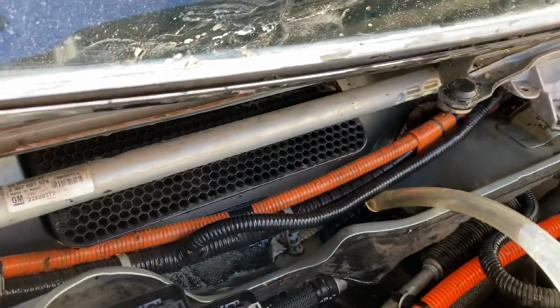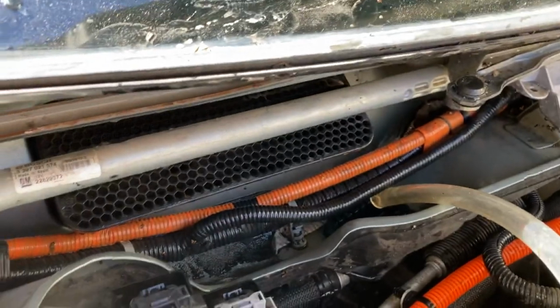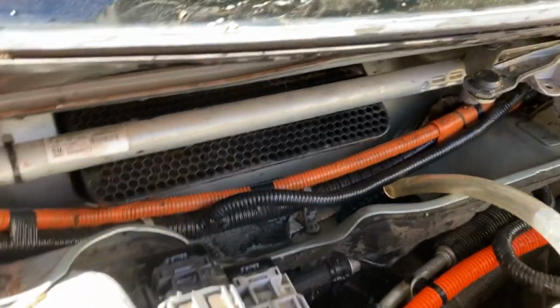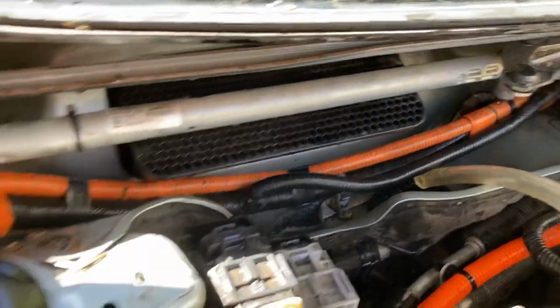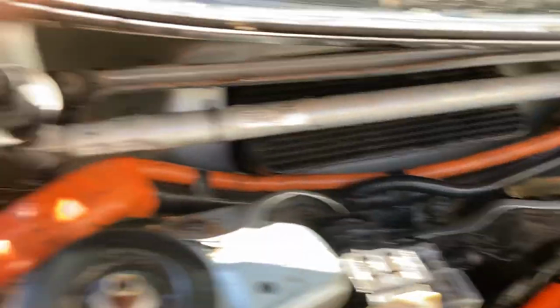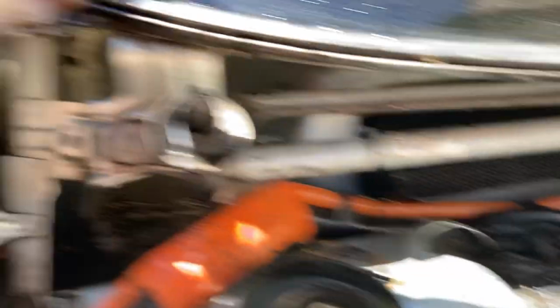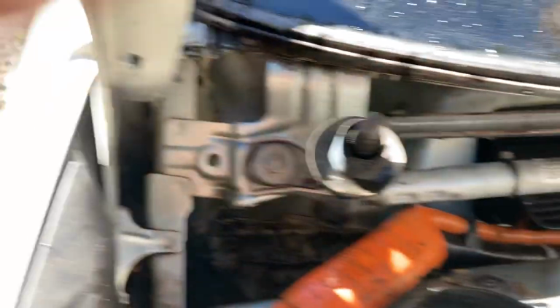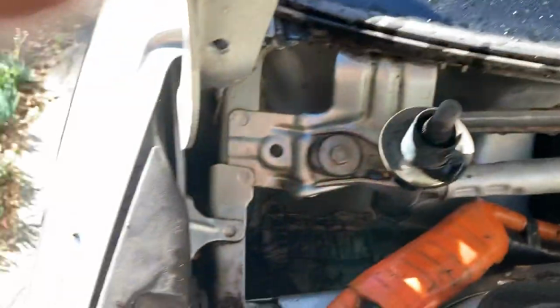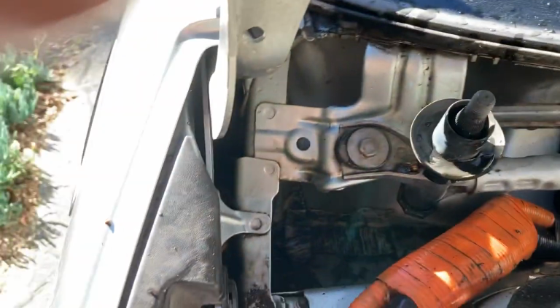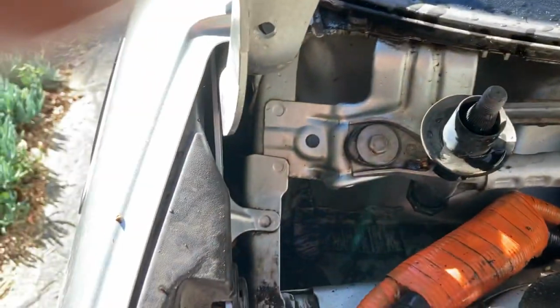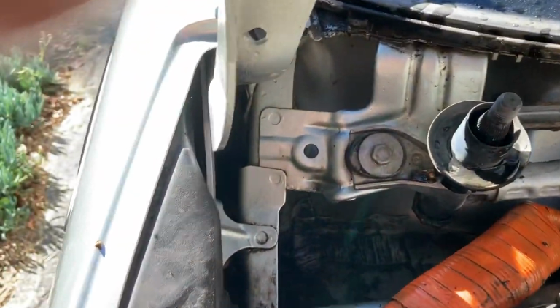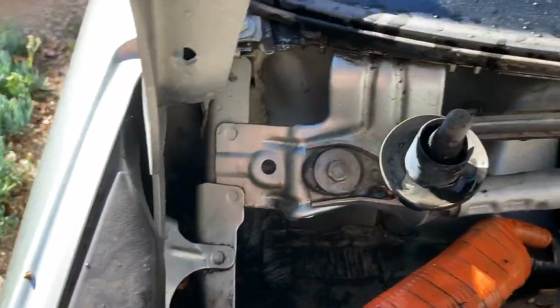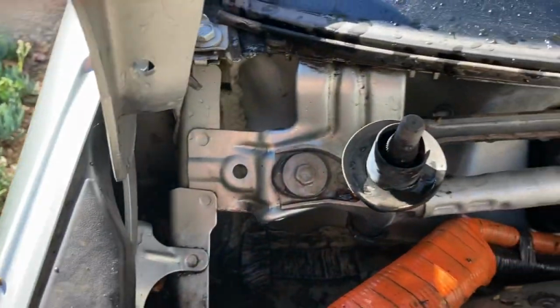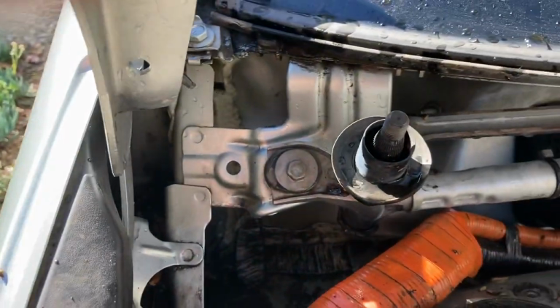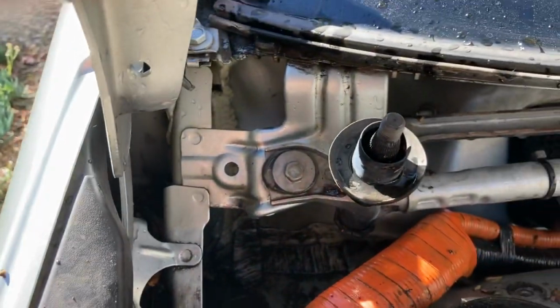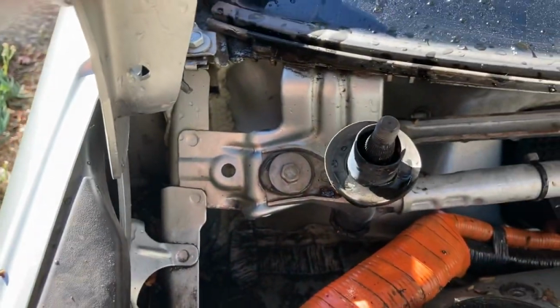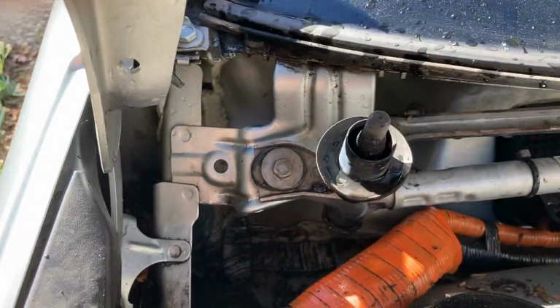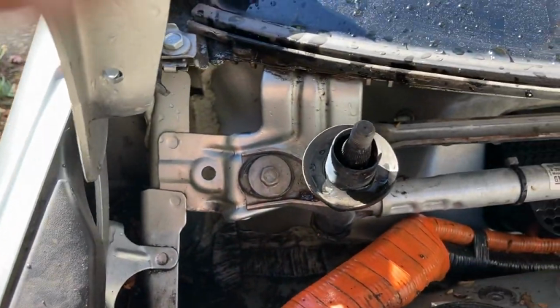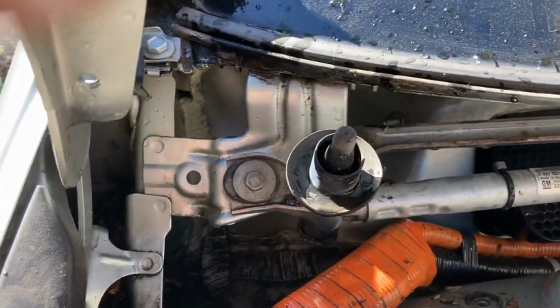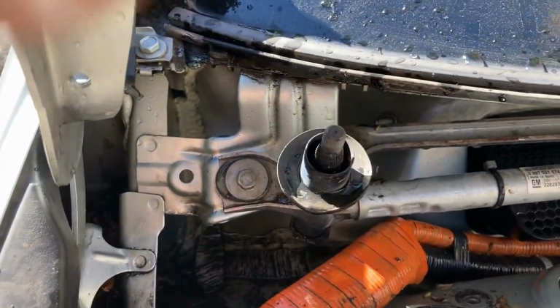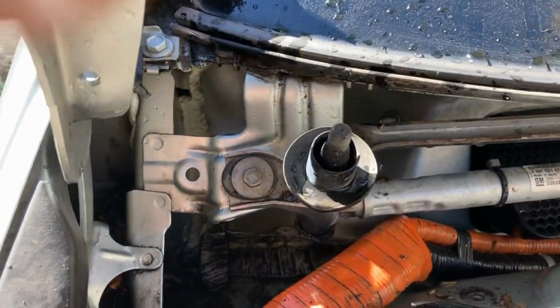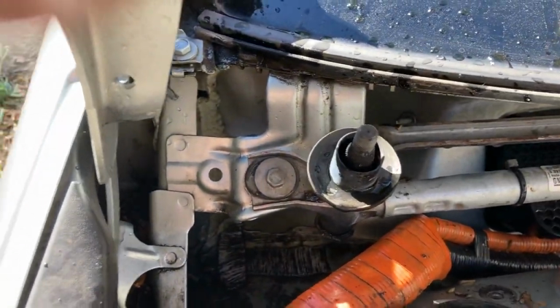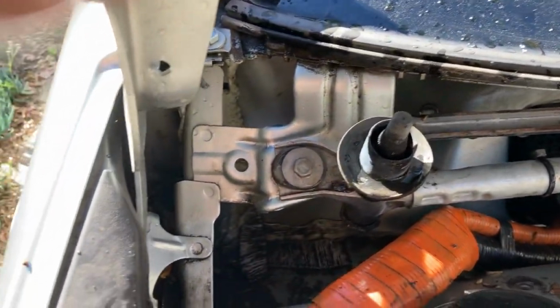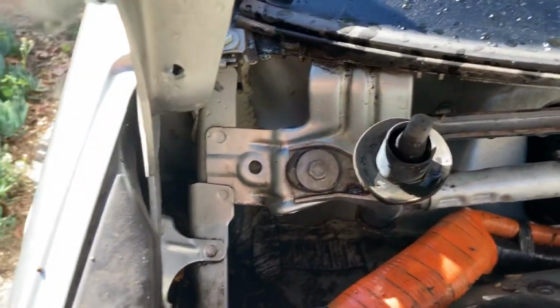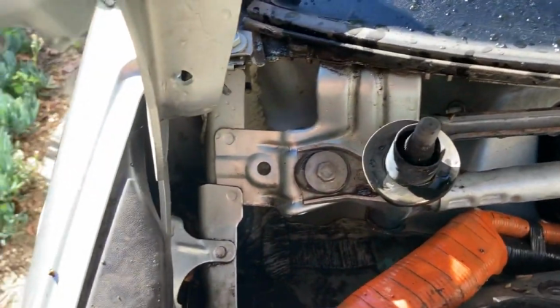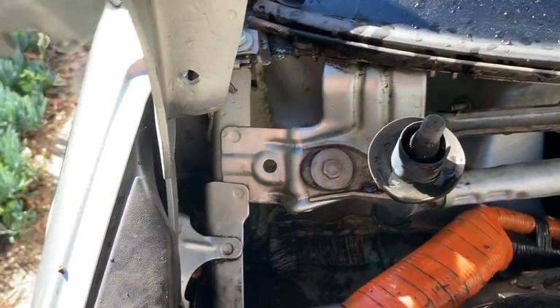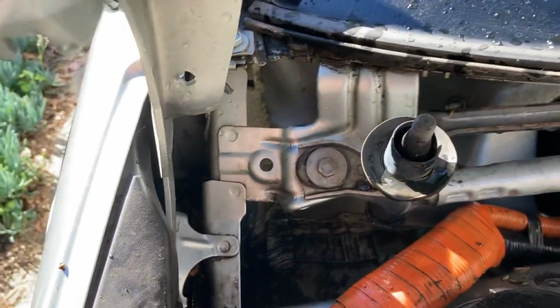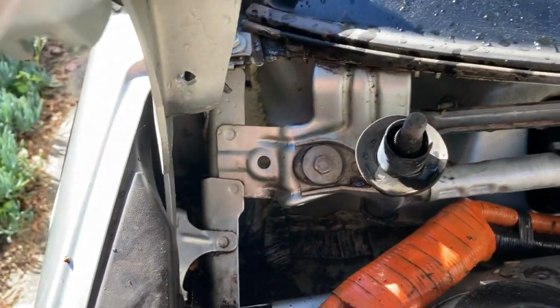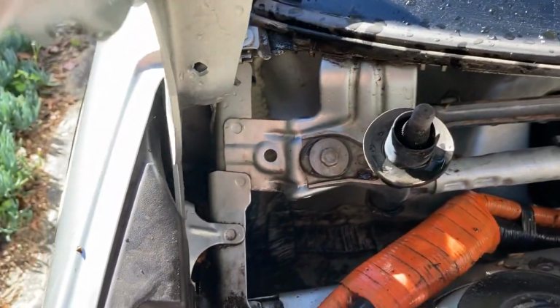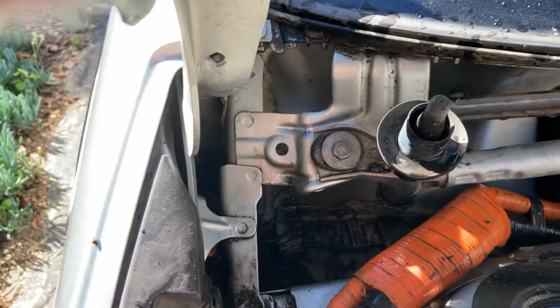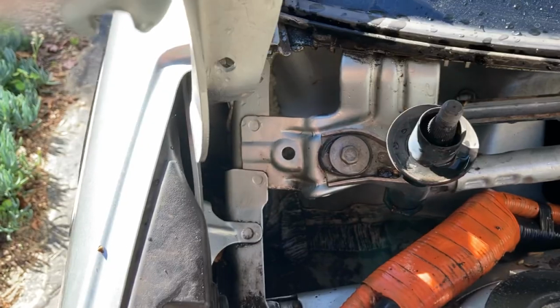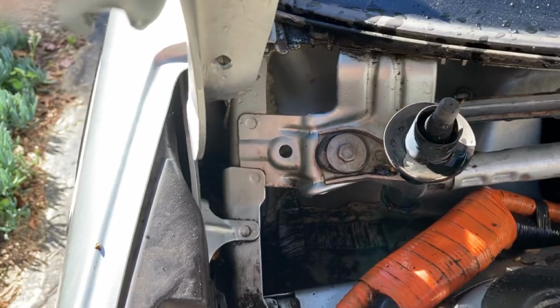Everything is looking good now. Sharing this with other Bolt owners who might have a similar problem with their car collecting water after rain.